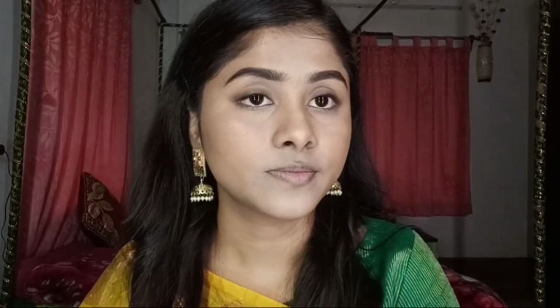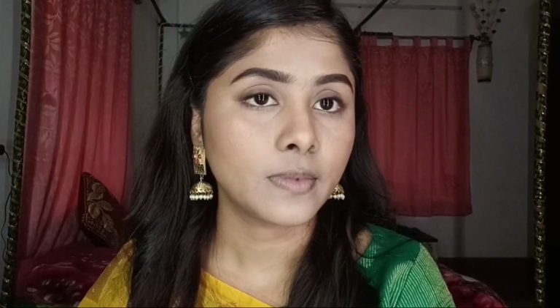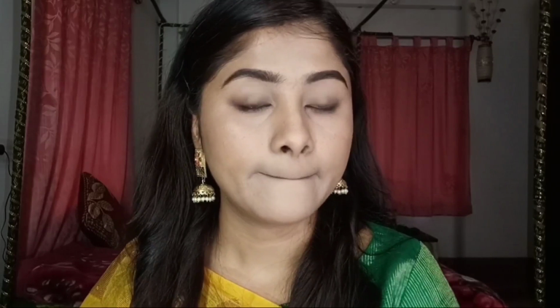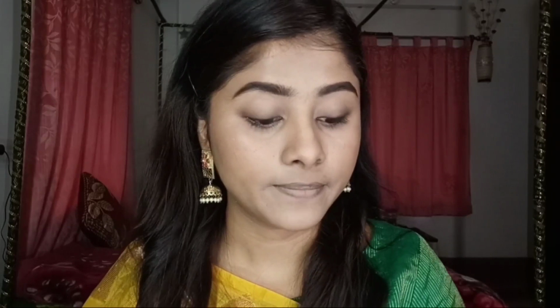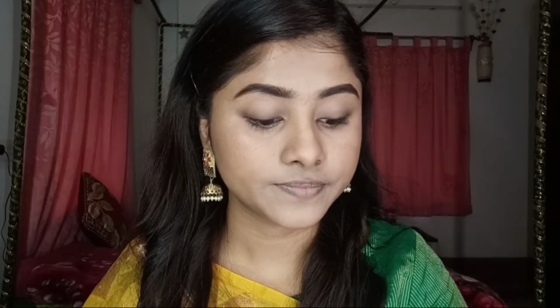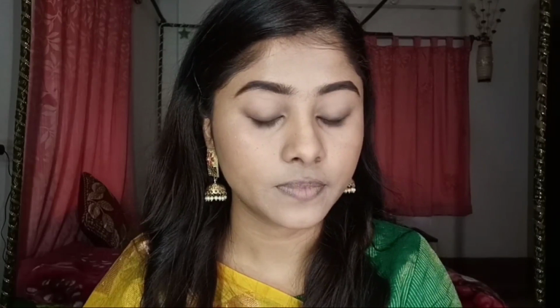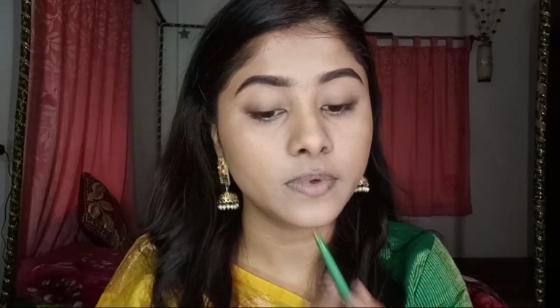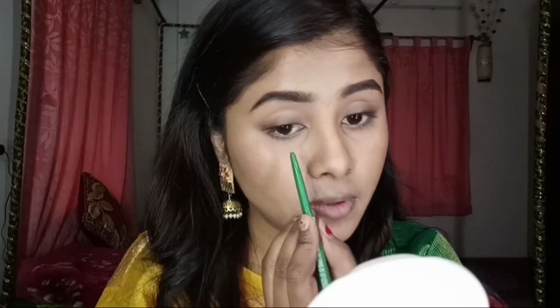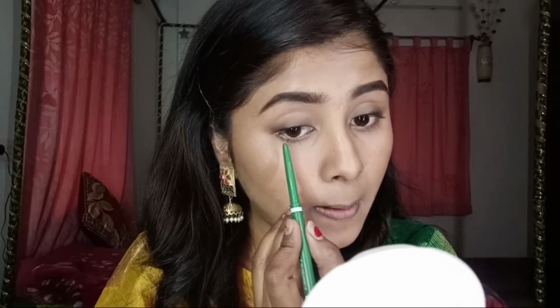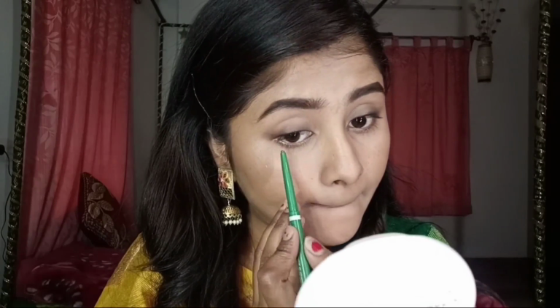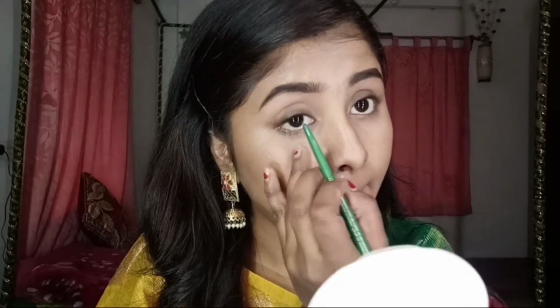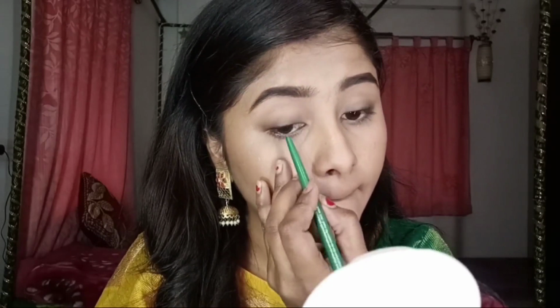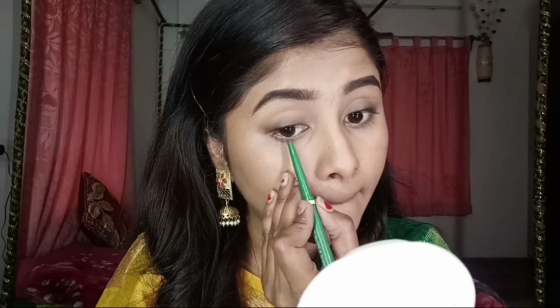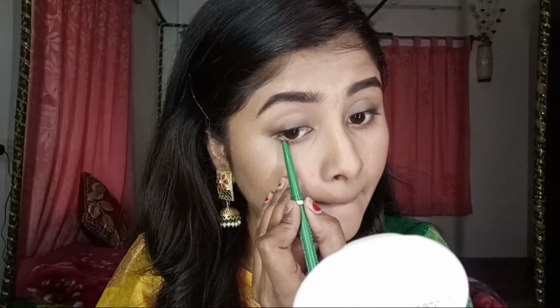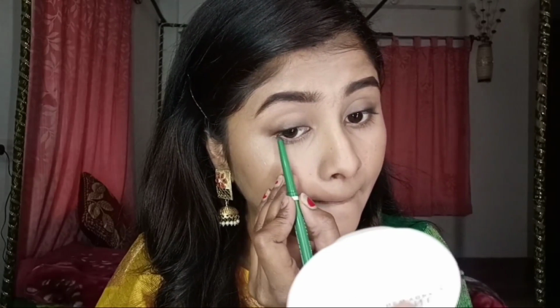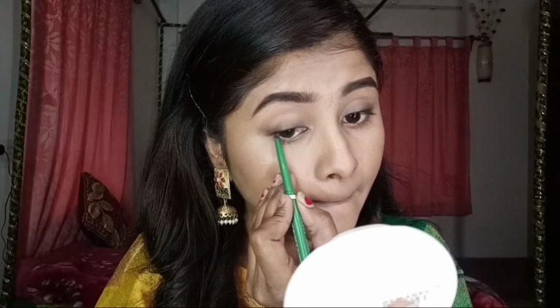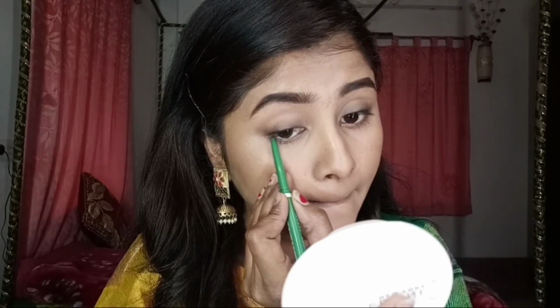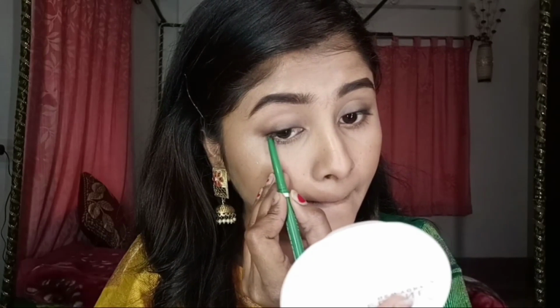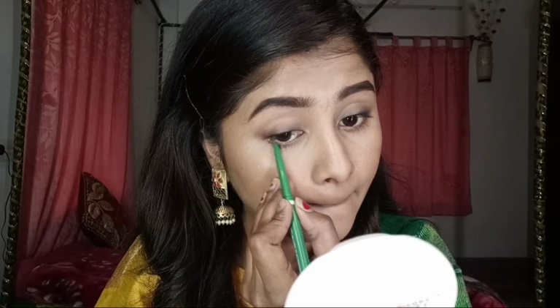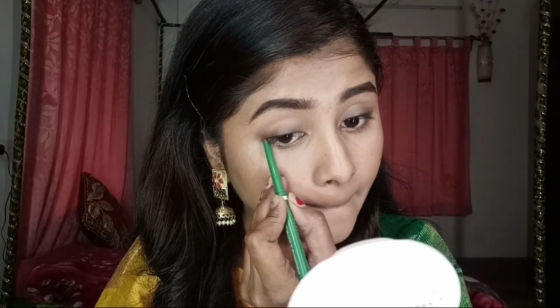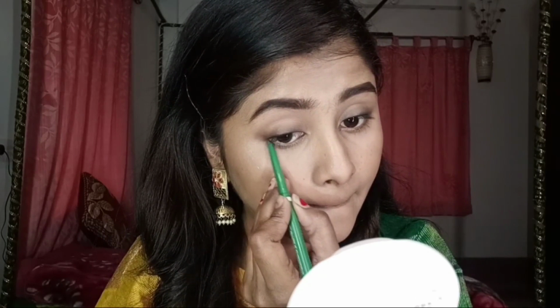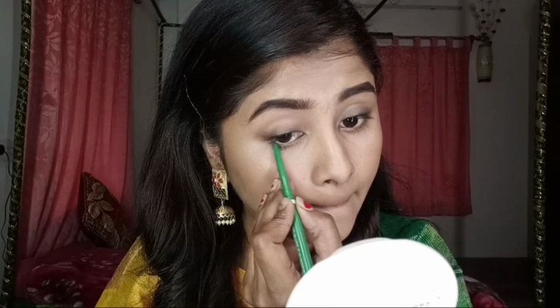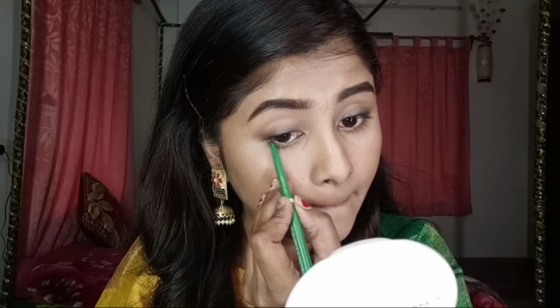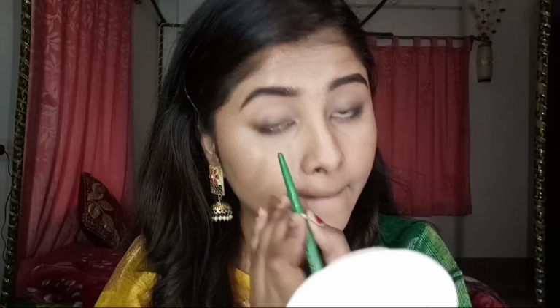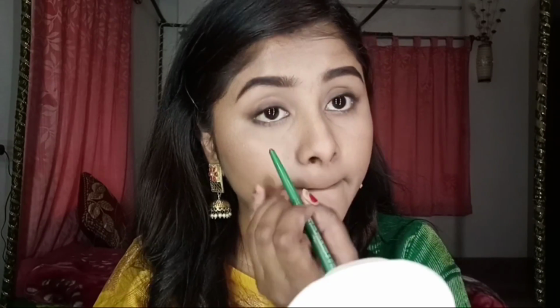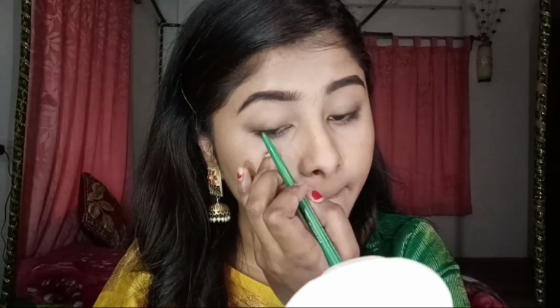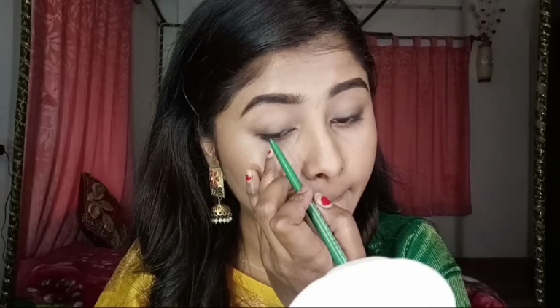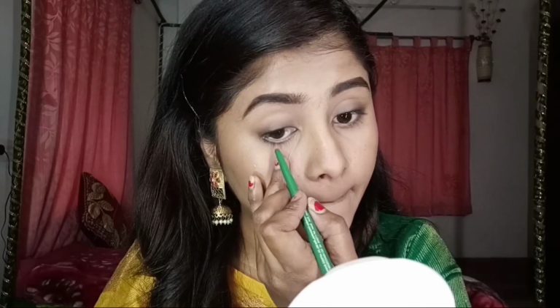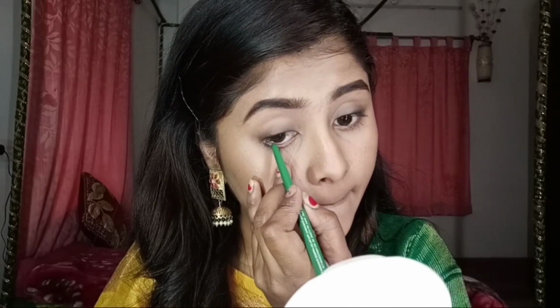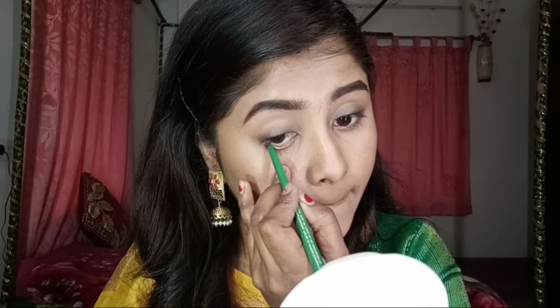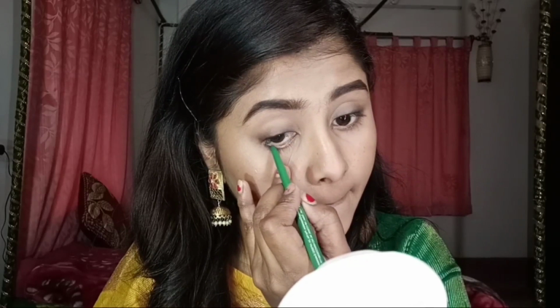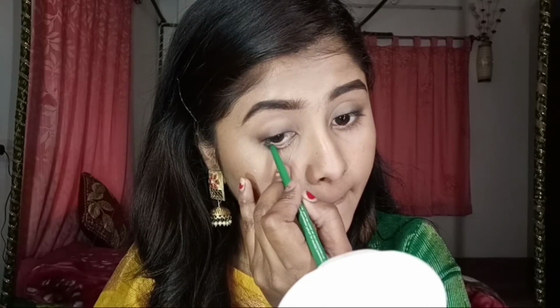Since I am wearing a green combination, I have put a green color on my lower lash line. This is Blue Heaven — you can select a color that matches your outfit.